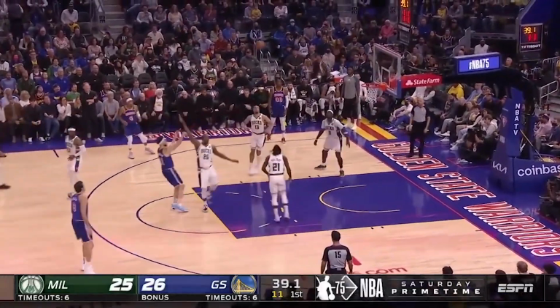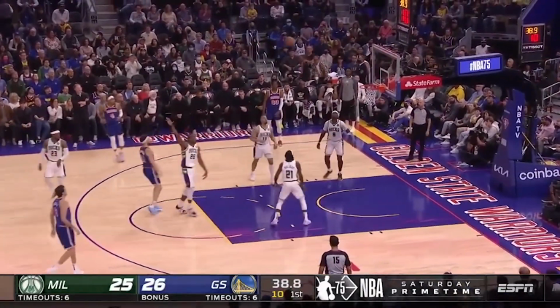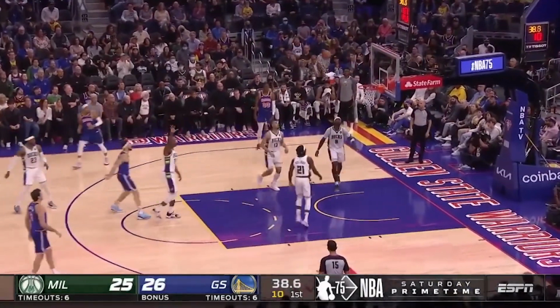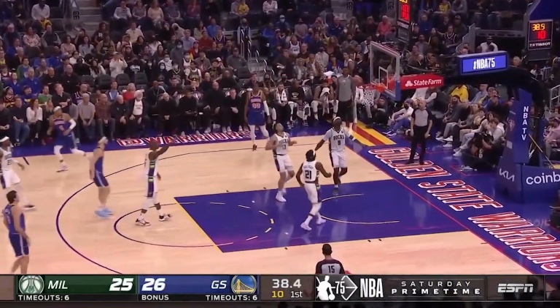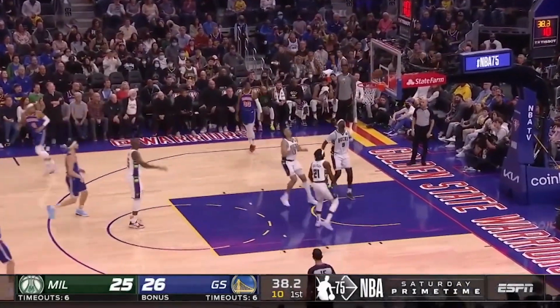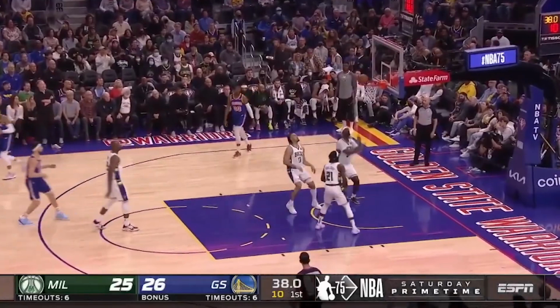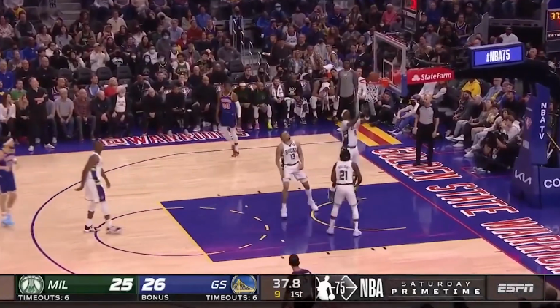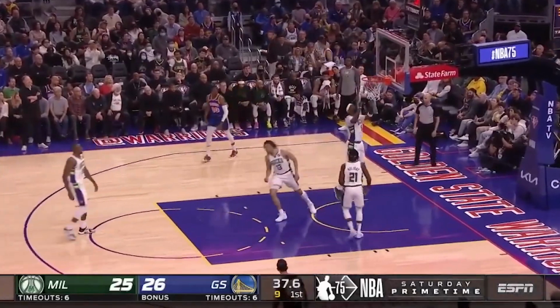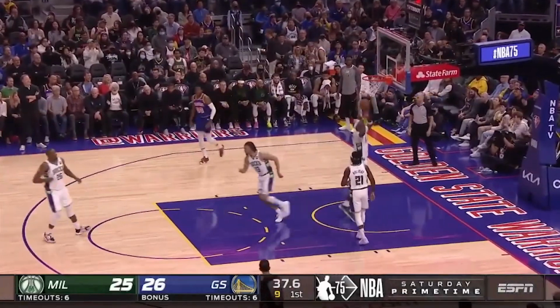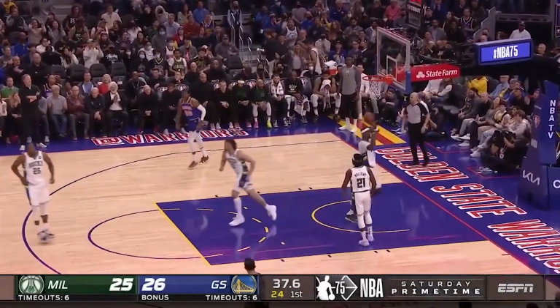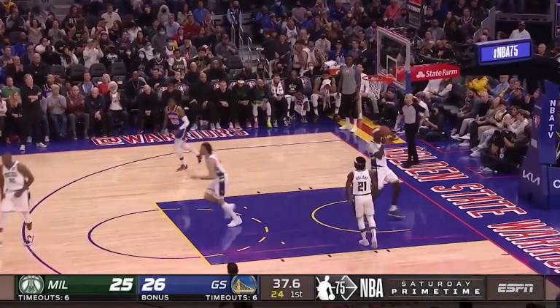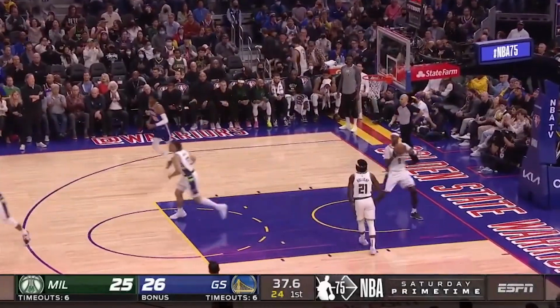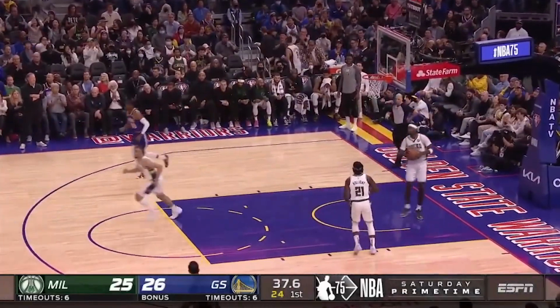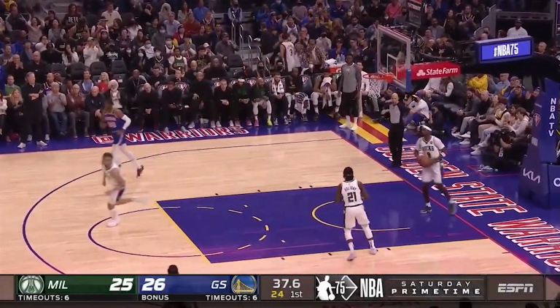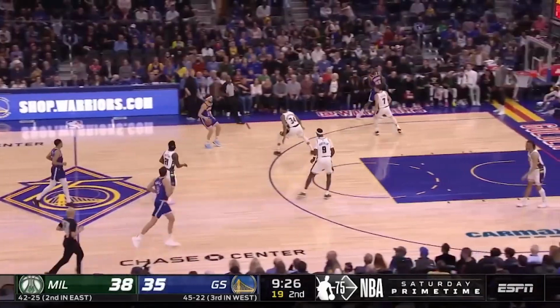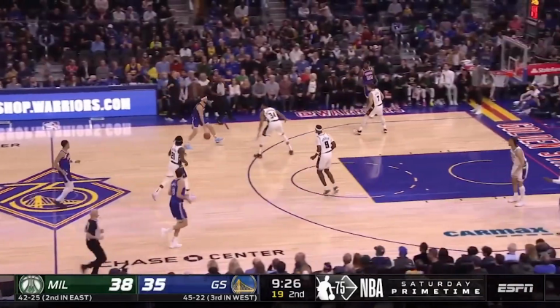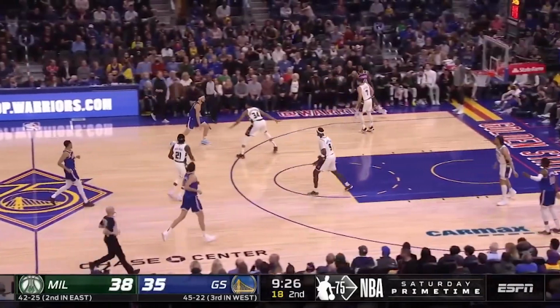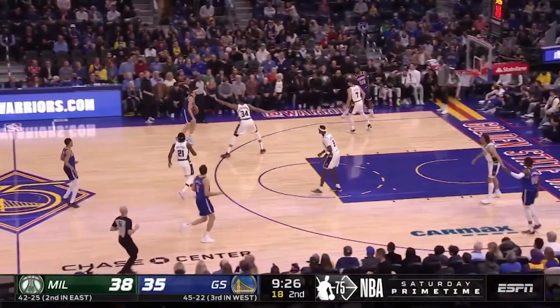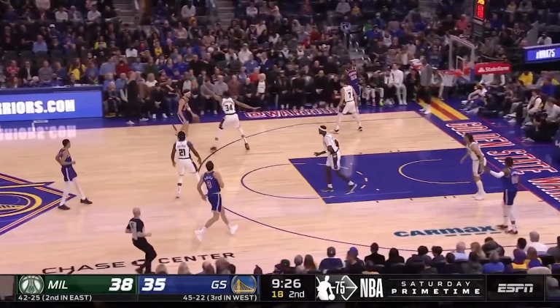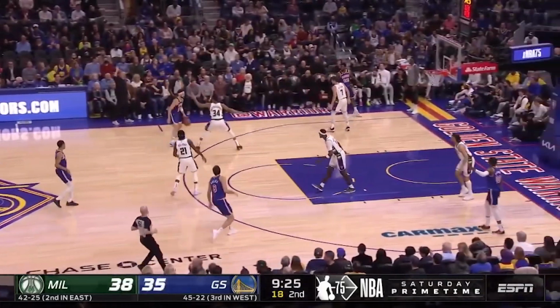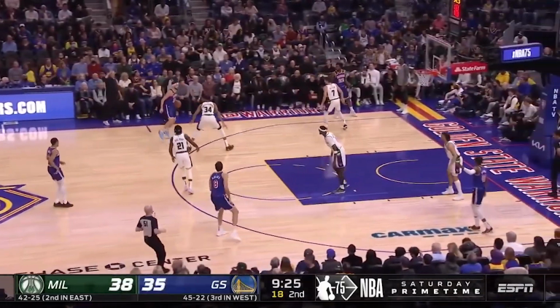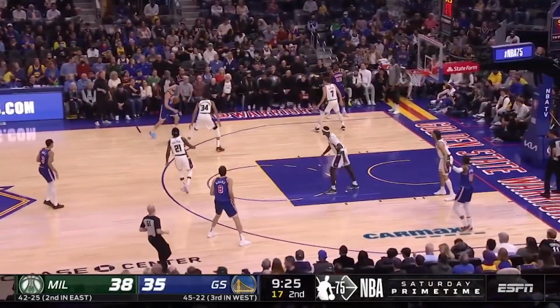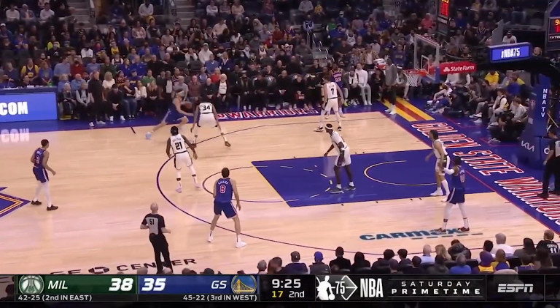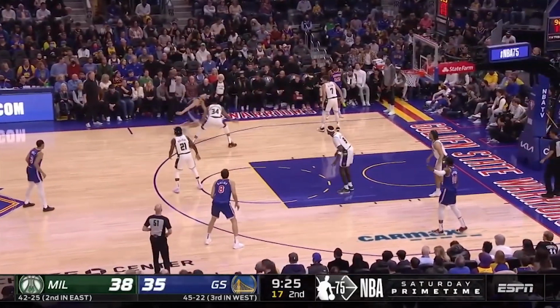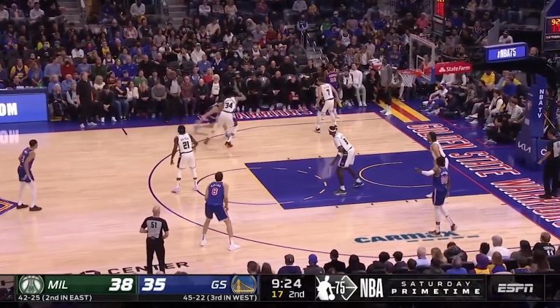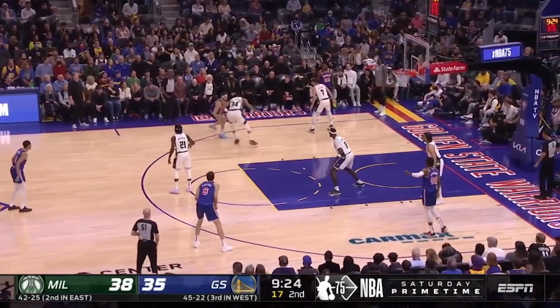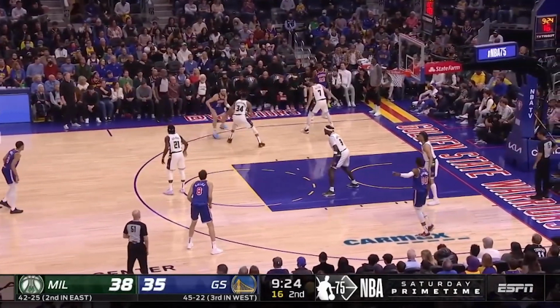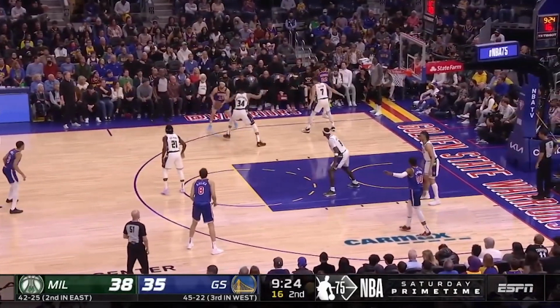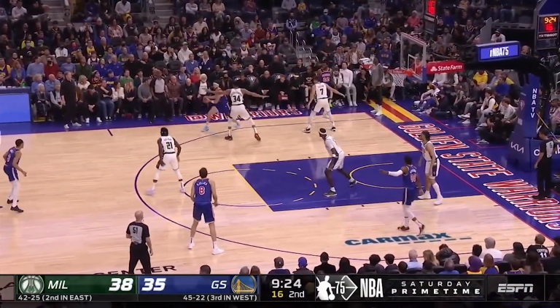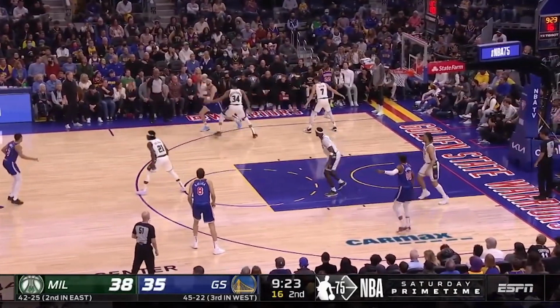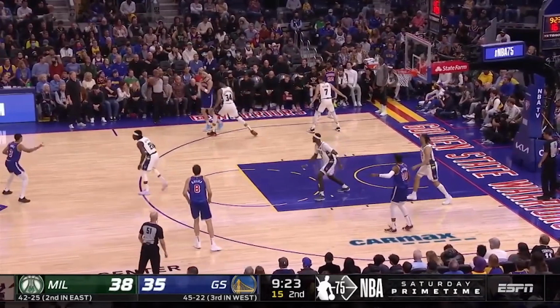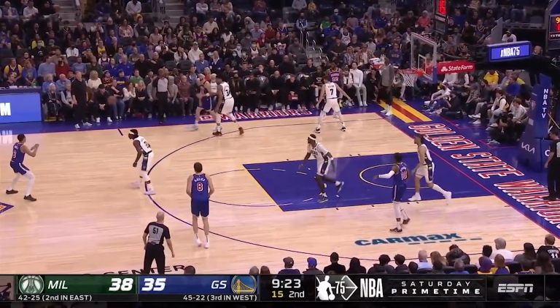Thompson with a soft touch there for Klay Thompson. He contributed 15 of those.